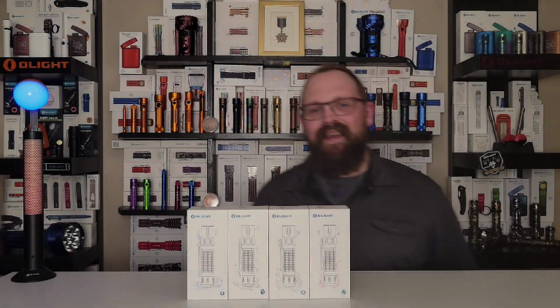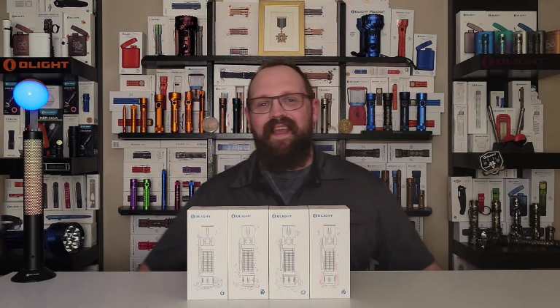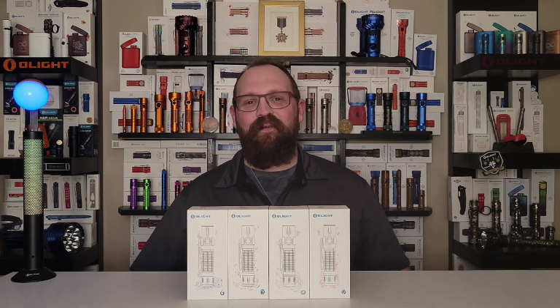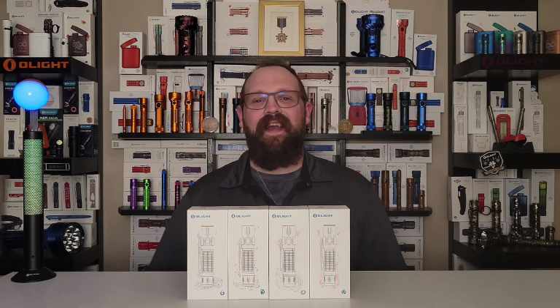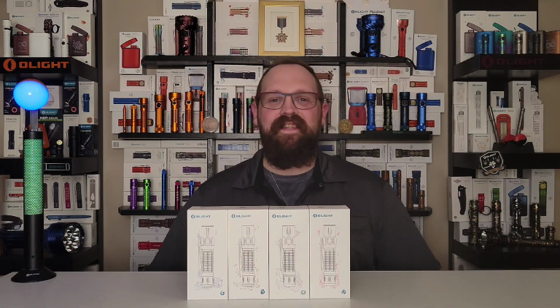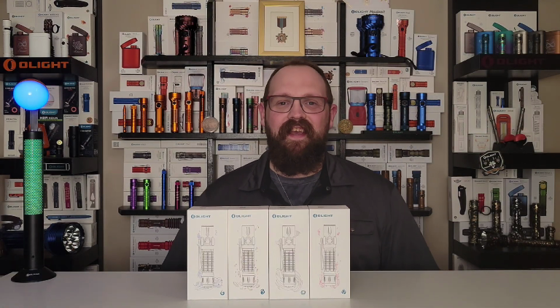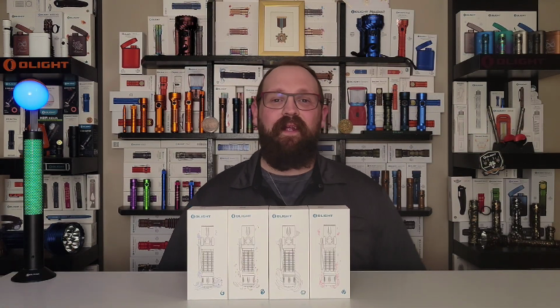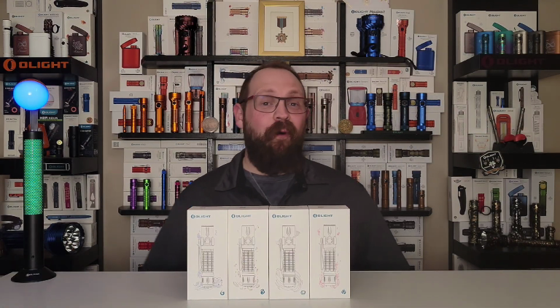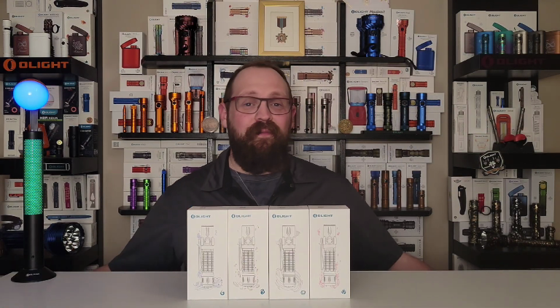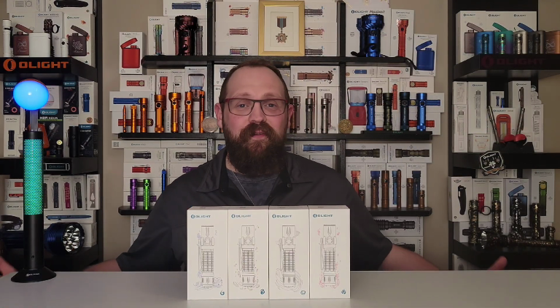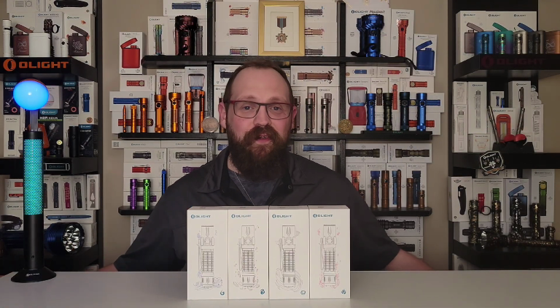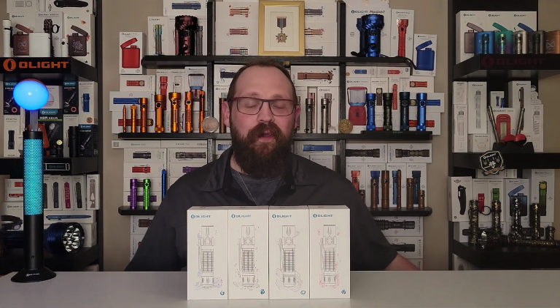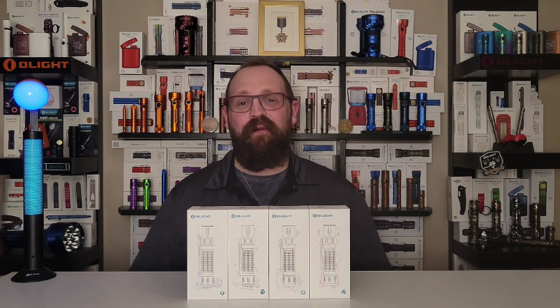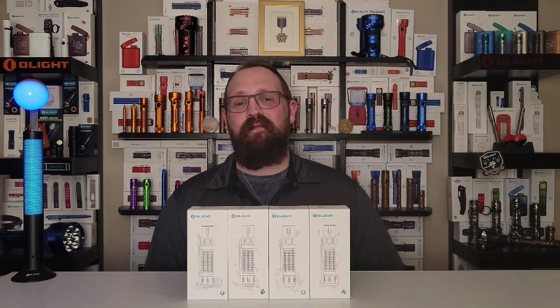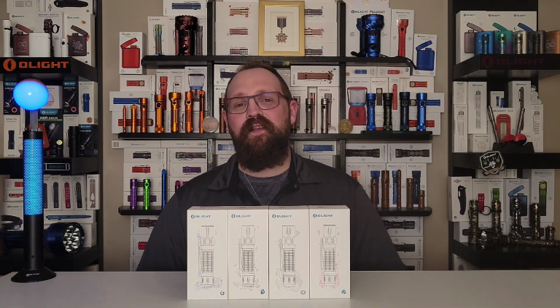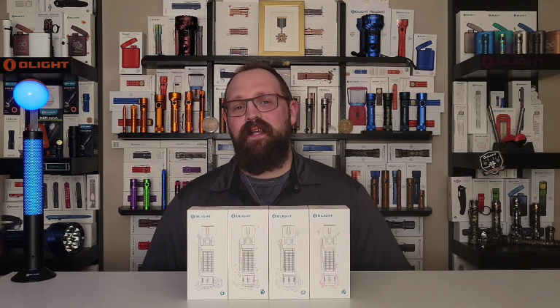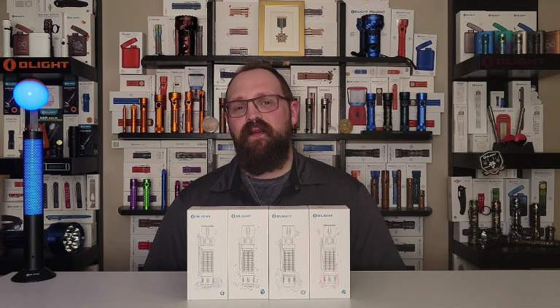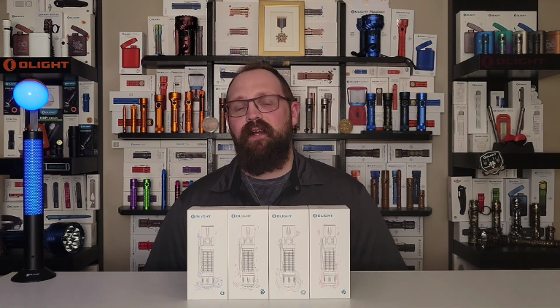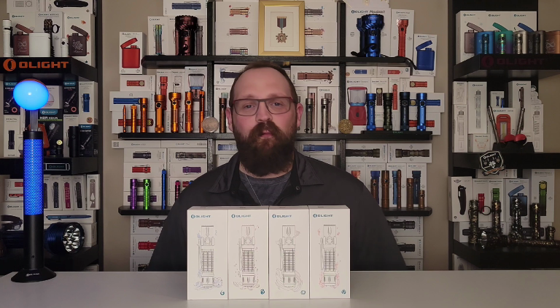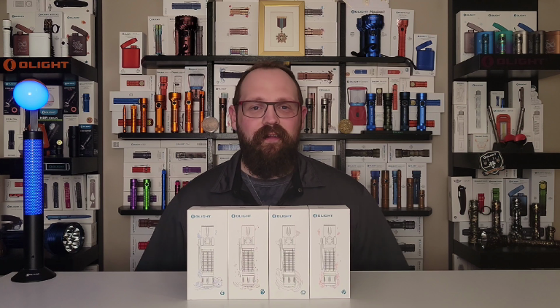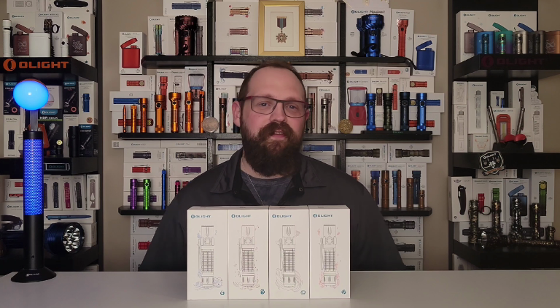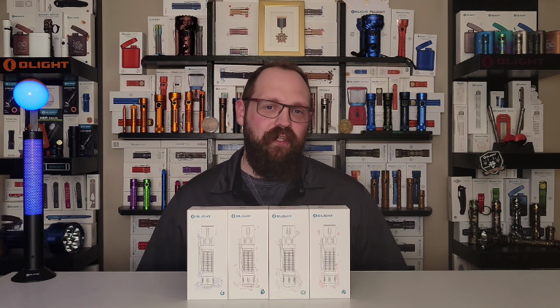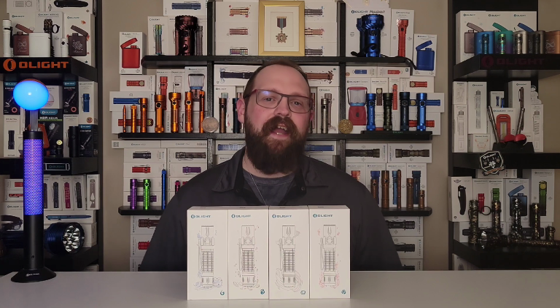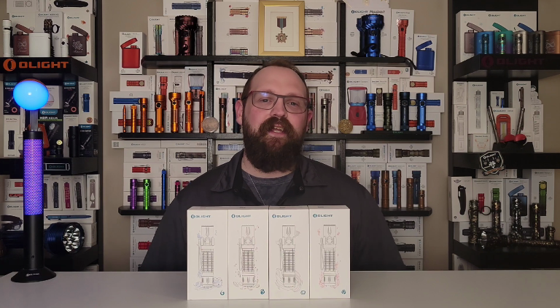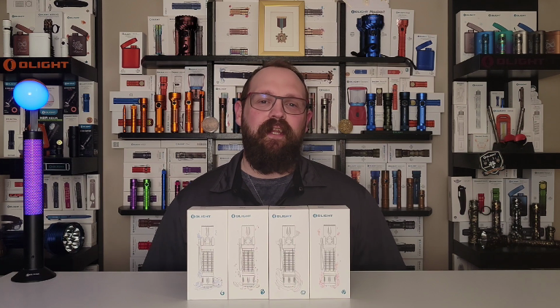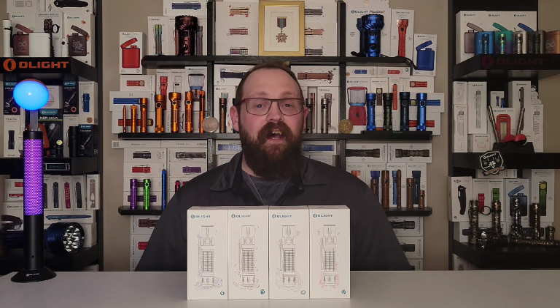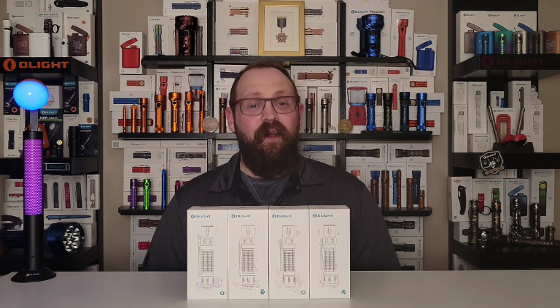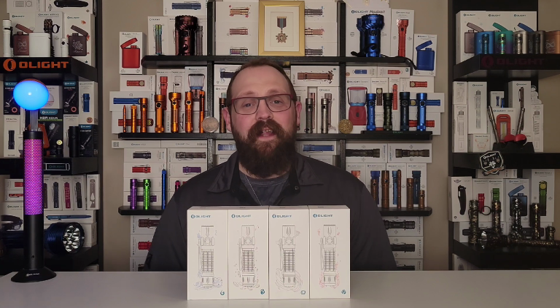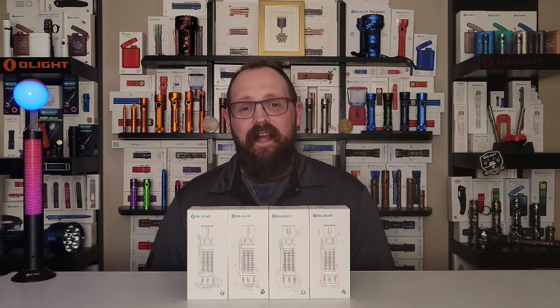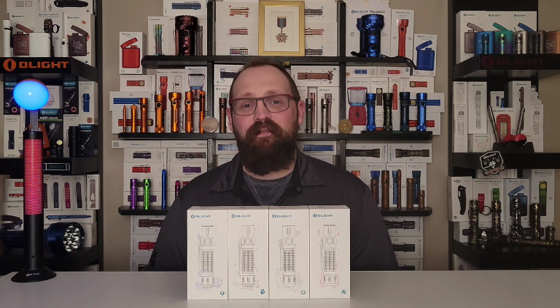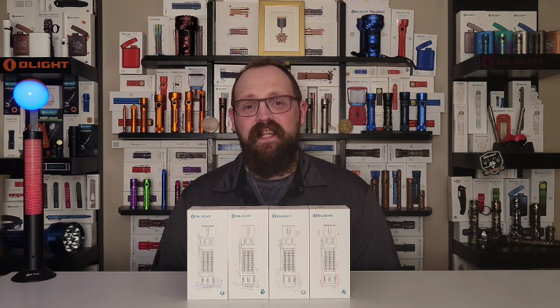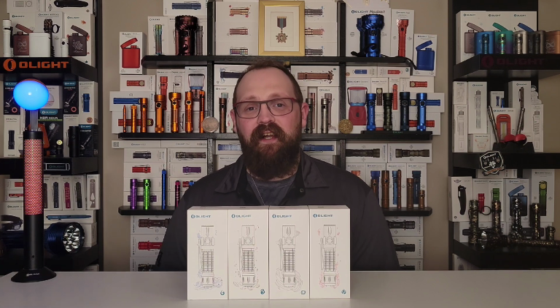Hey O fans, it's Sam here. Welcome to the new and improved version of my studio and welcome to the July edition of the Olight Canada Flash Sale.